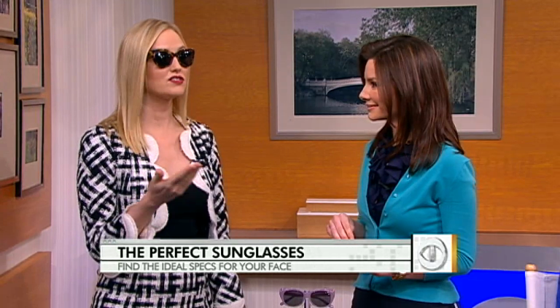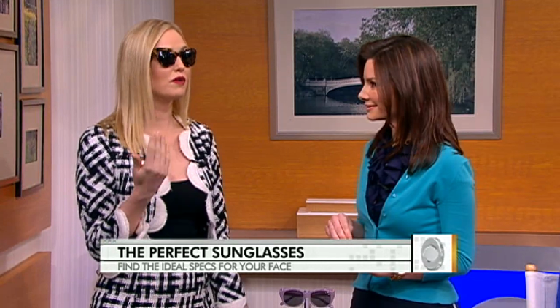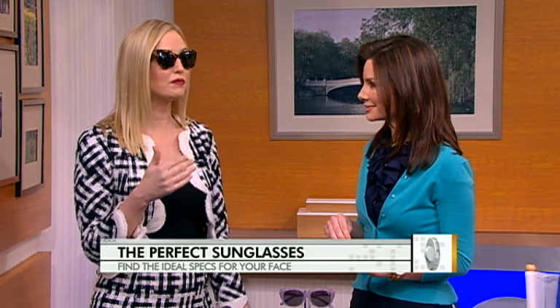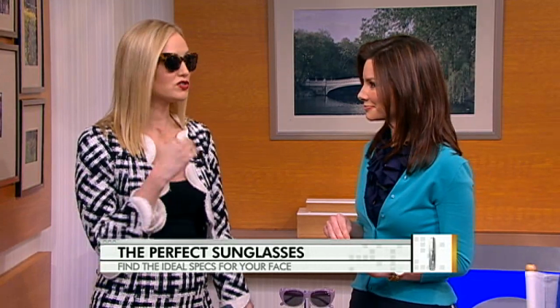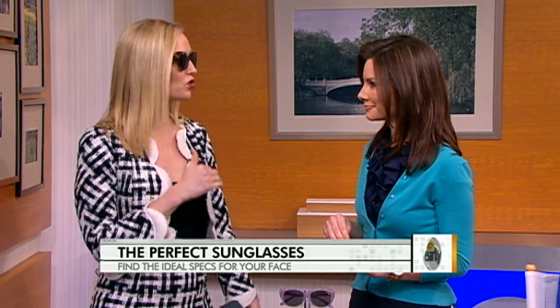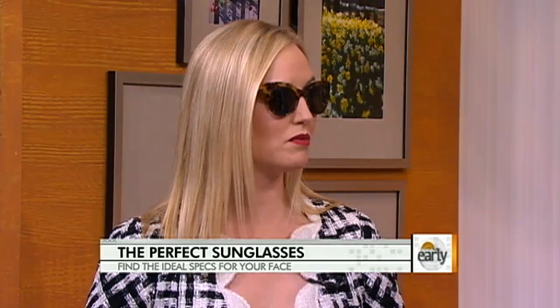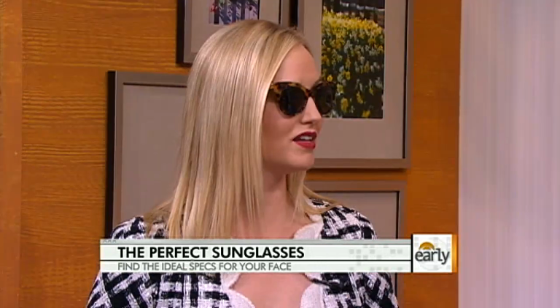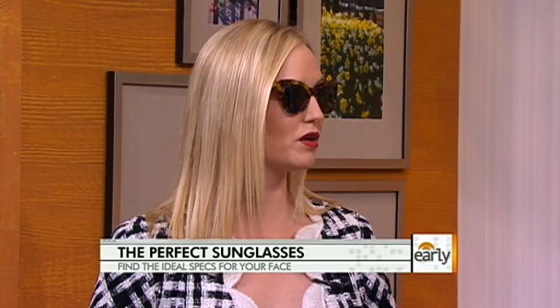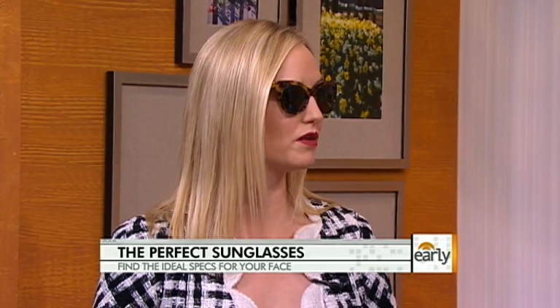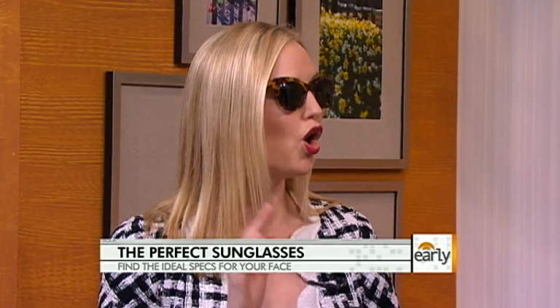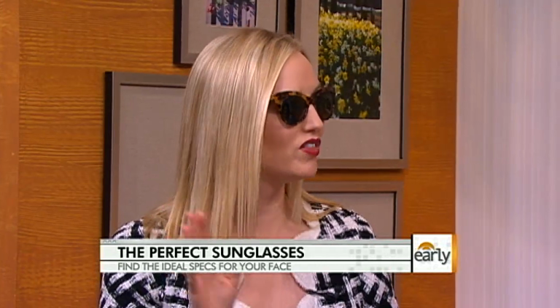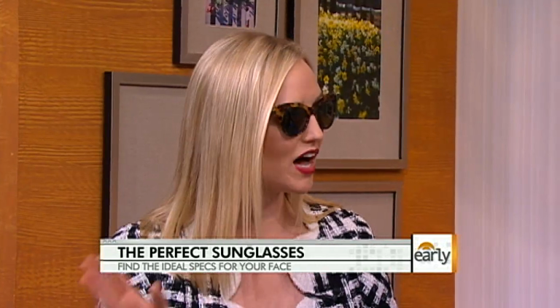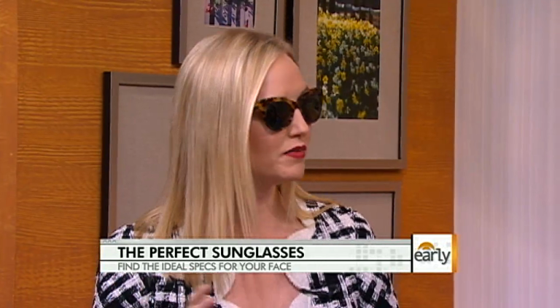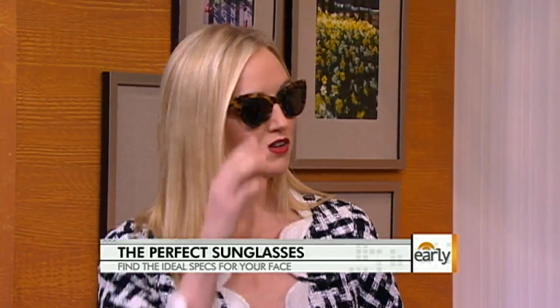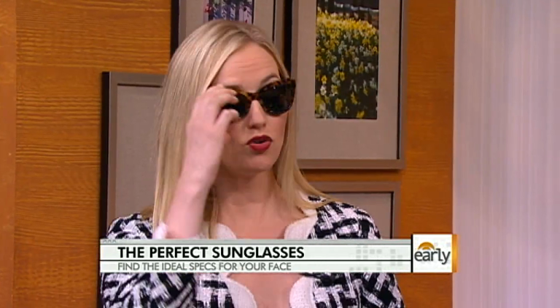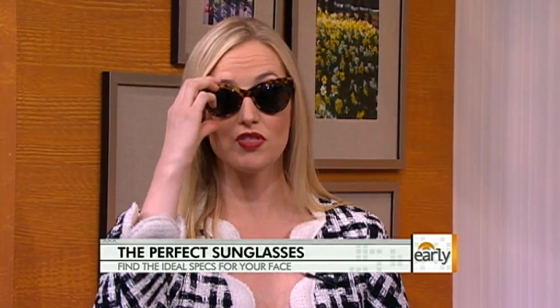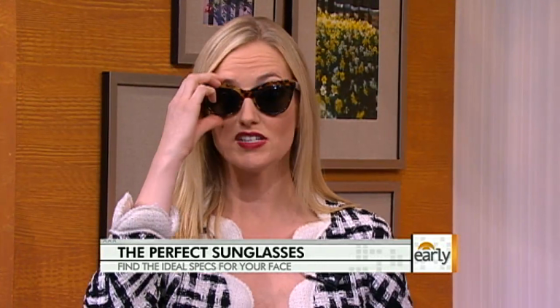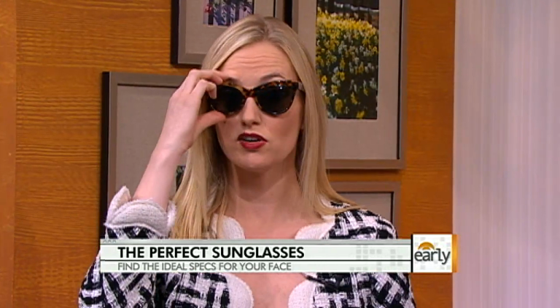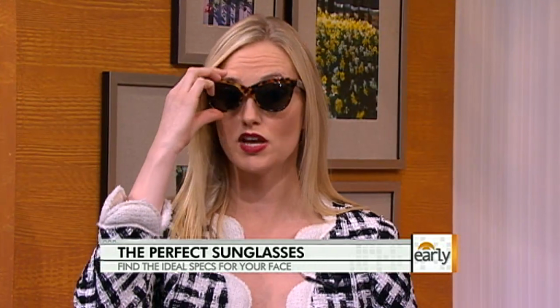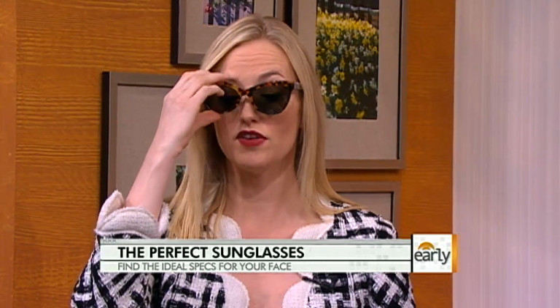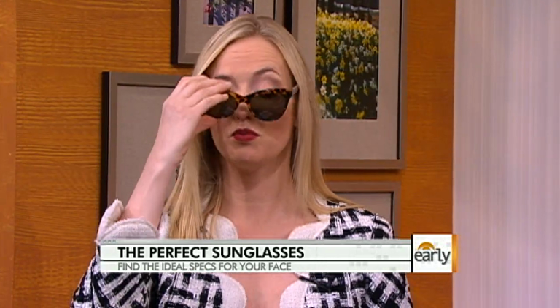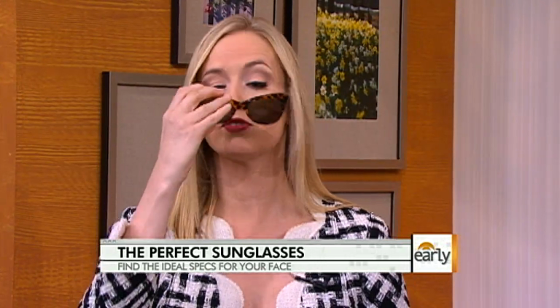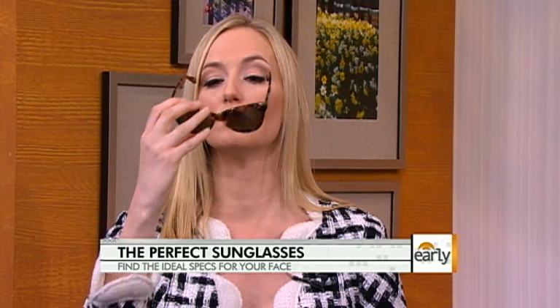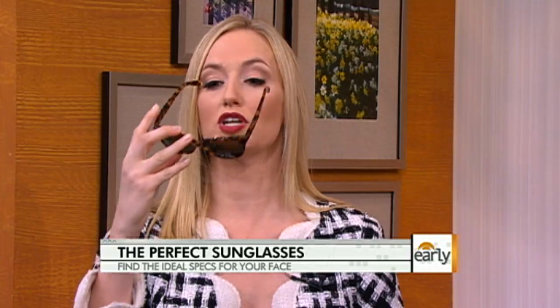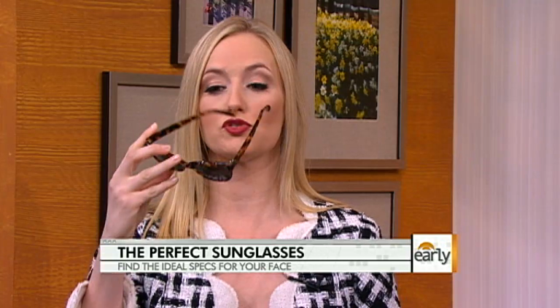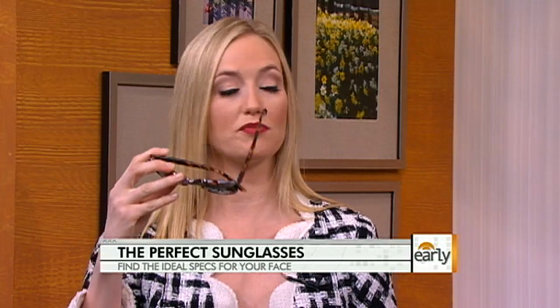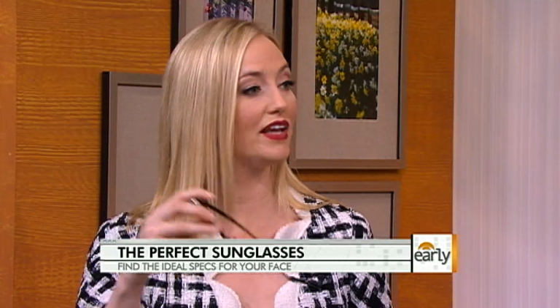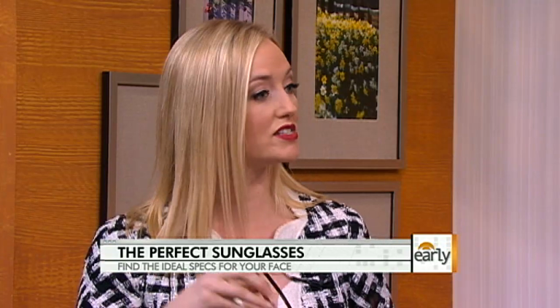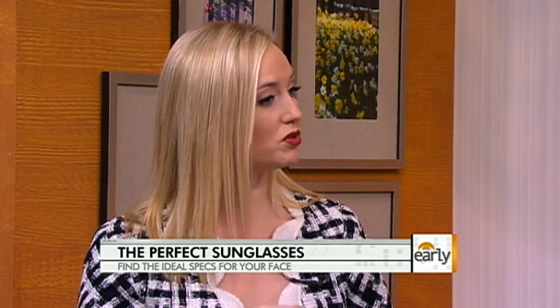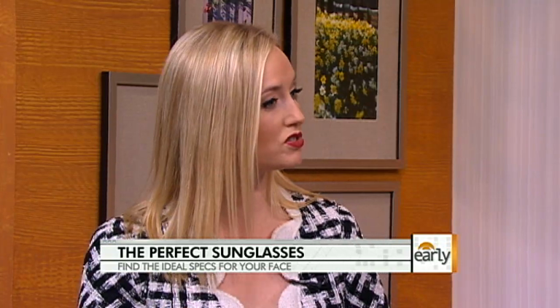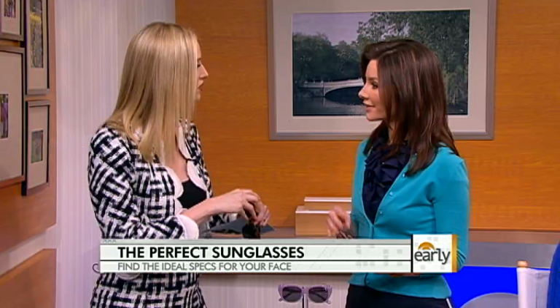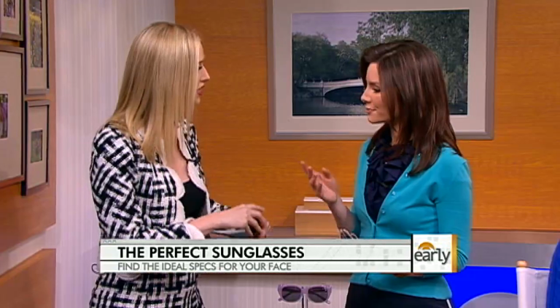These are my personal Norma Kamali's — I wear them all the time. Norma, the designer herself, even wears them. She has a prescription lens and she wears them all the time.